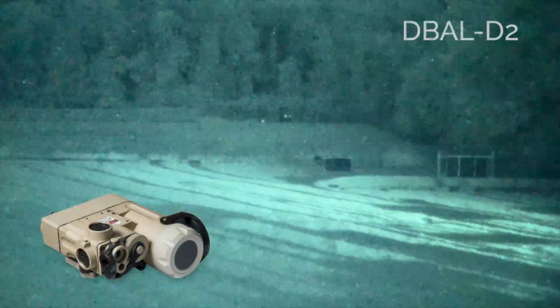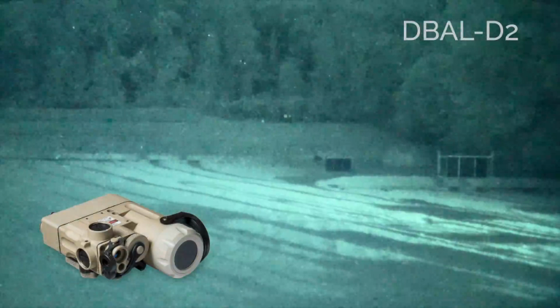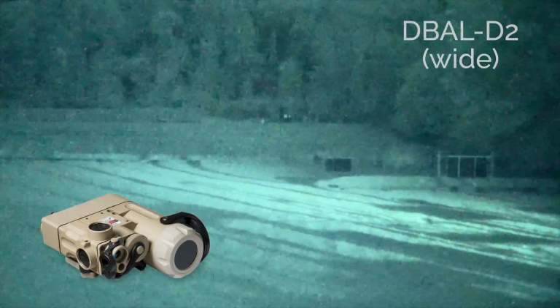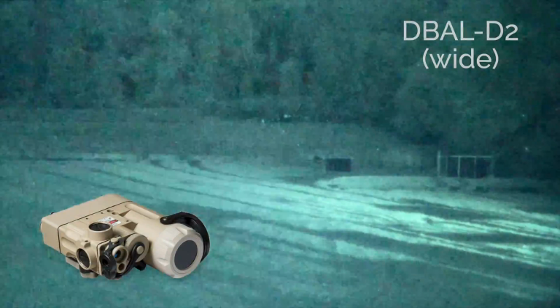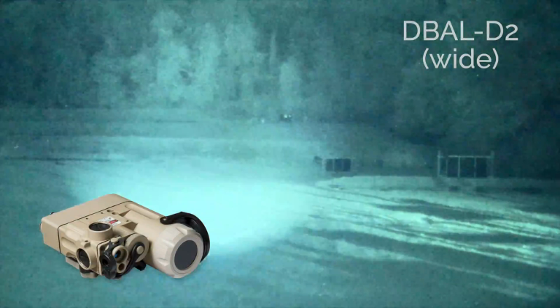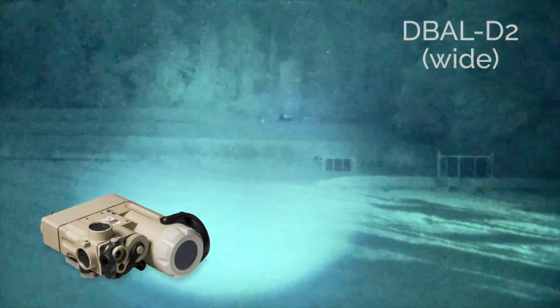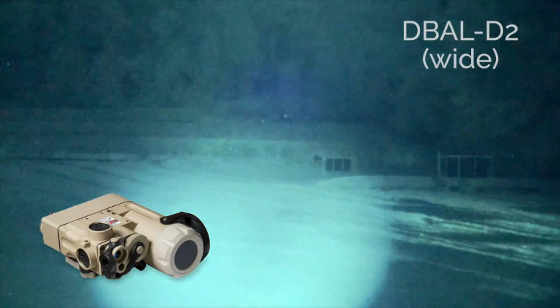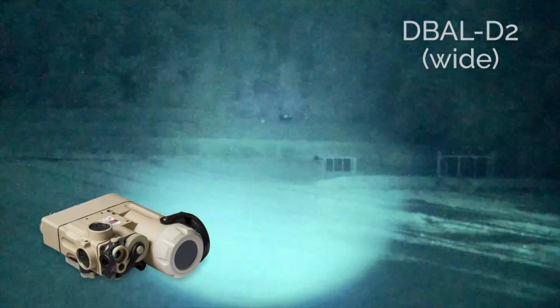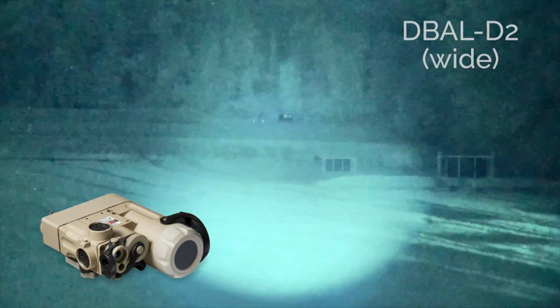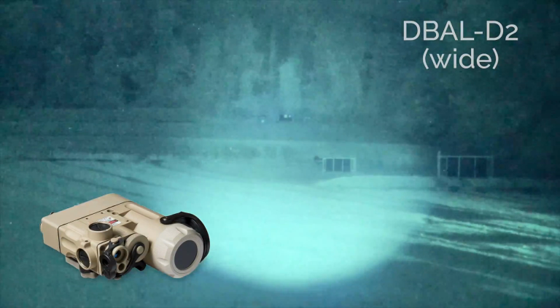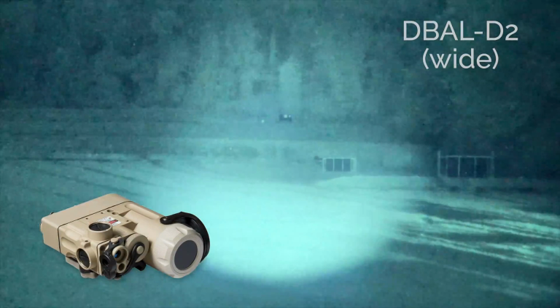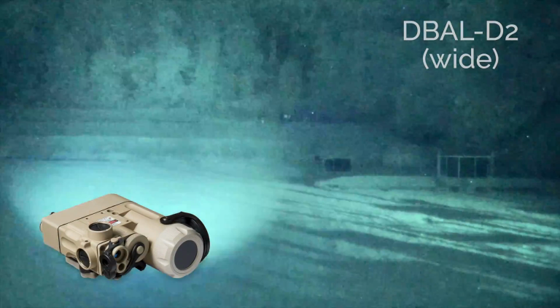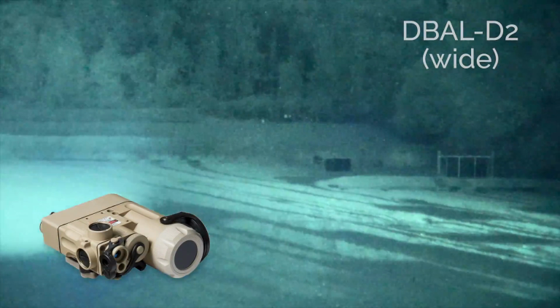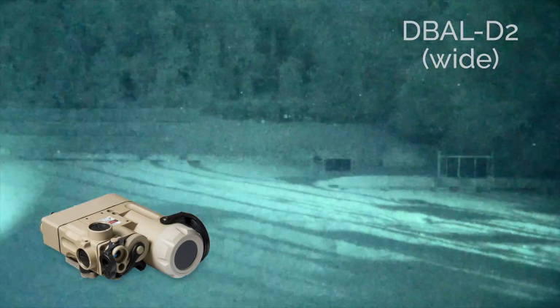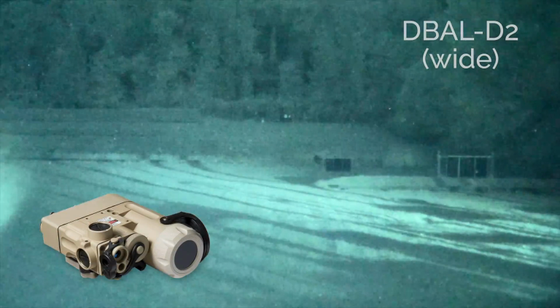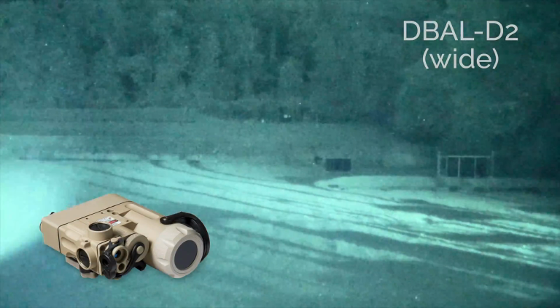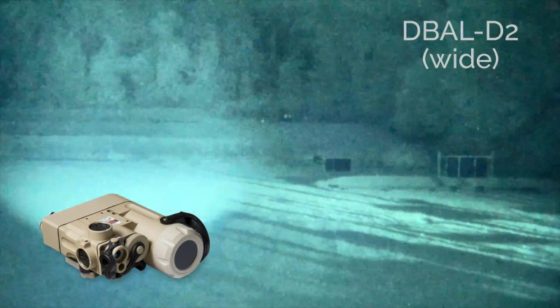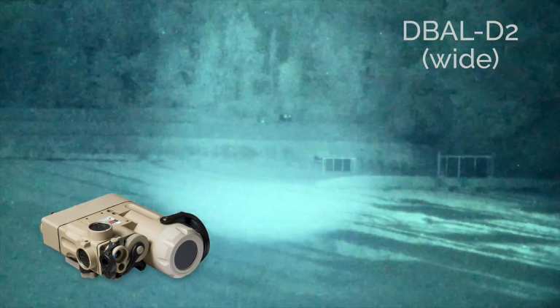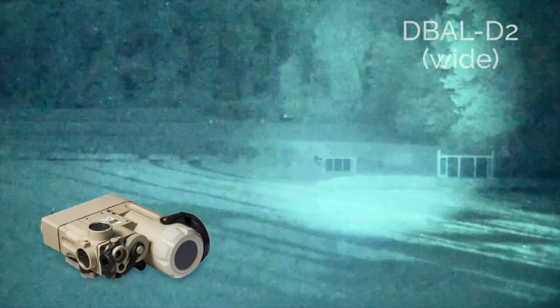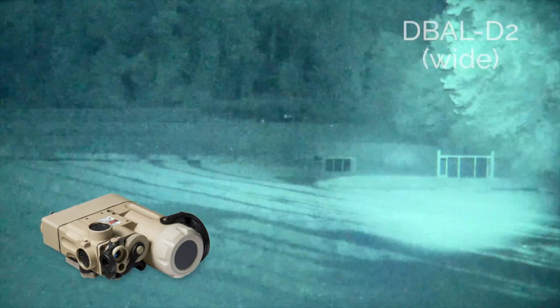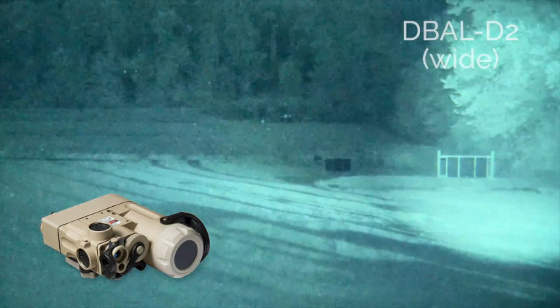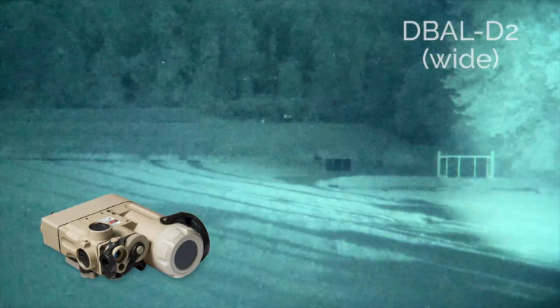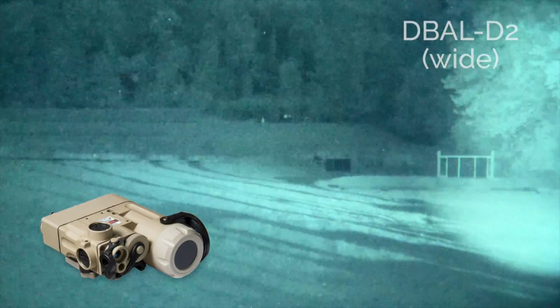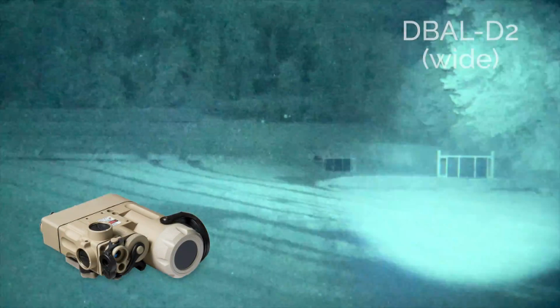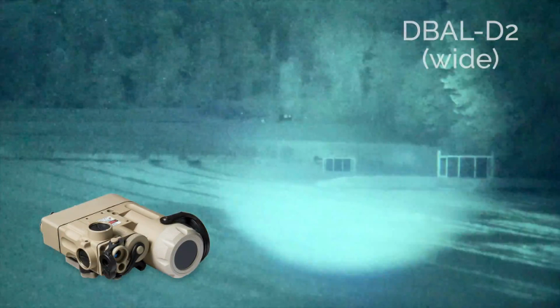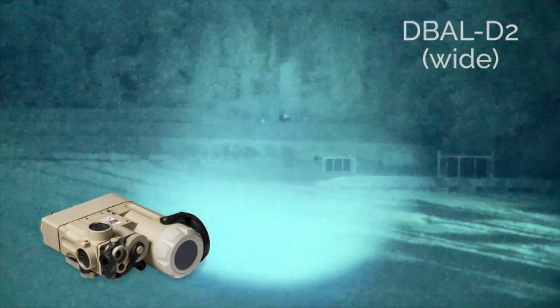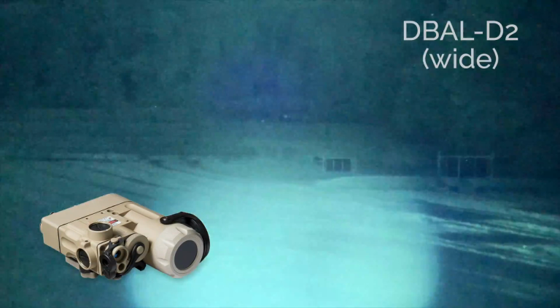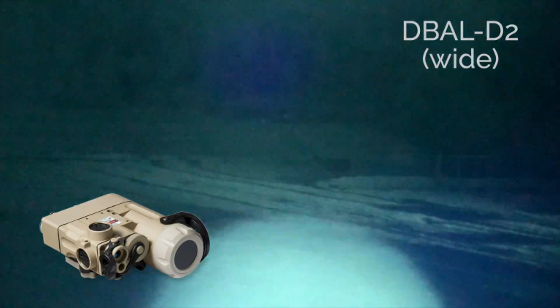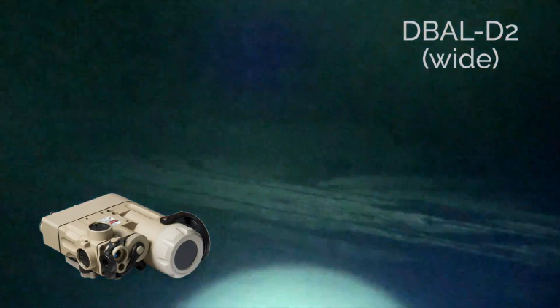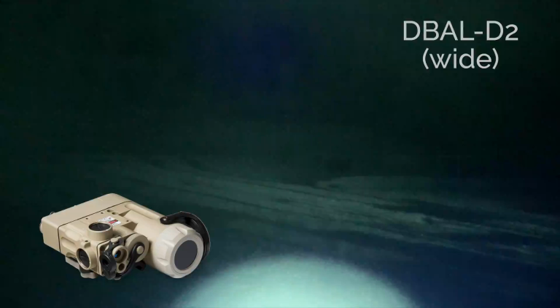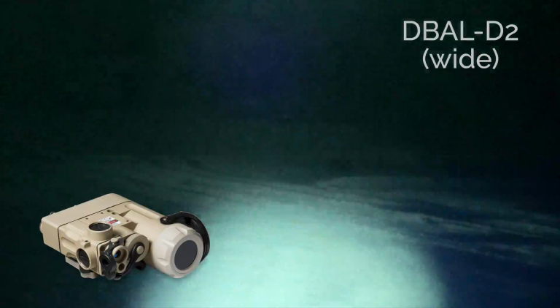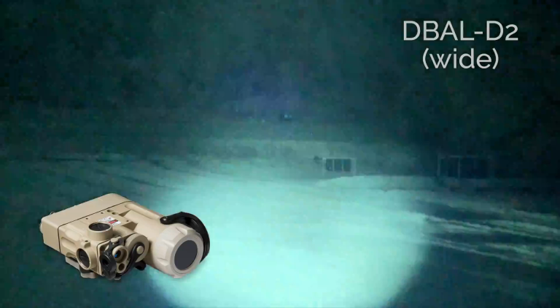Next is the LED illuminator of the D-Ball D2, which has a focusable or zooming head.